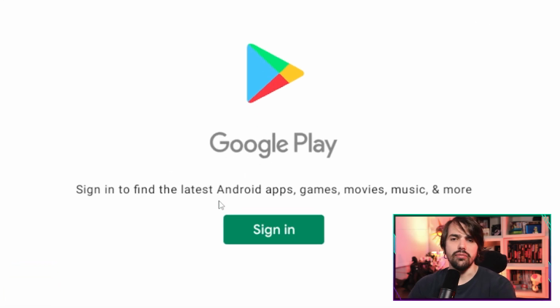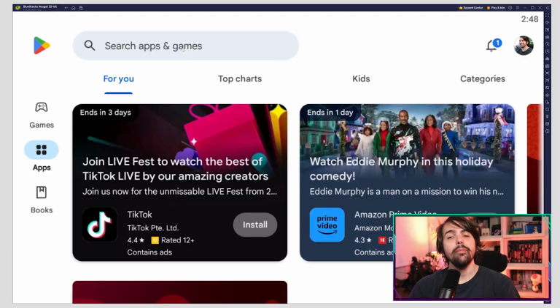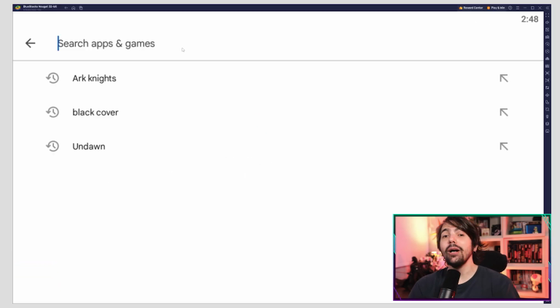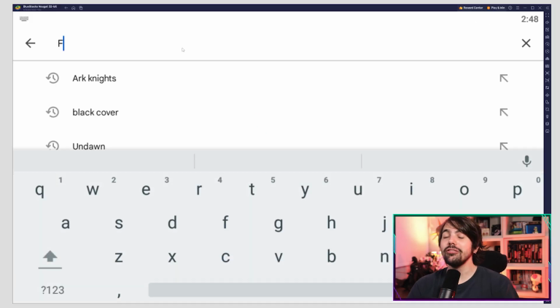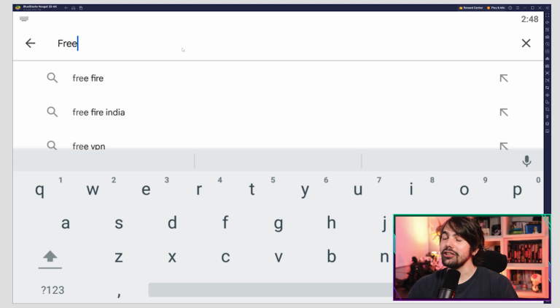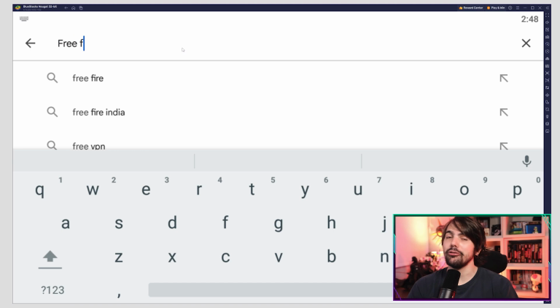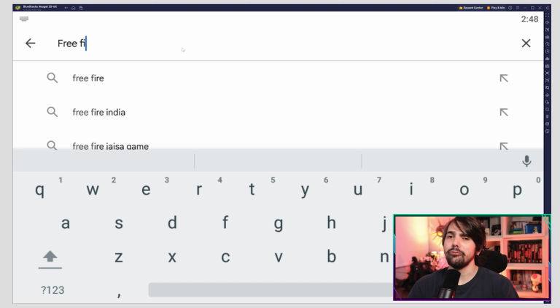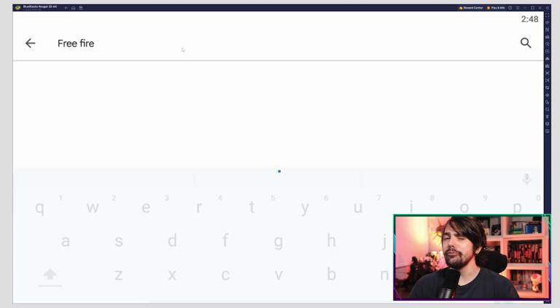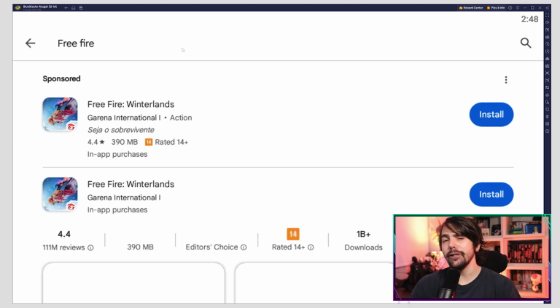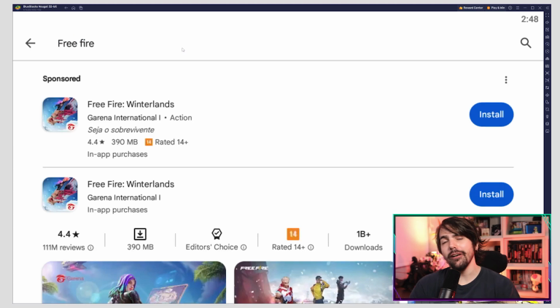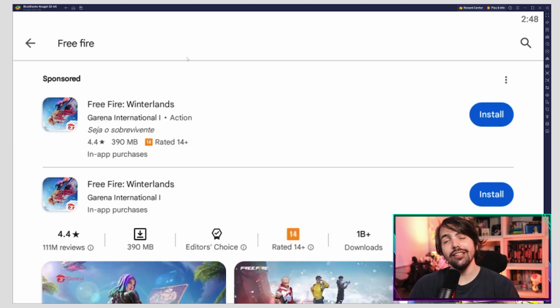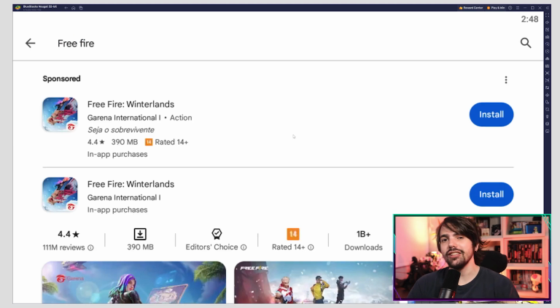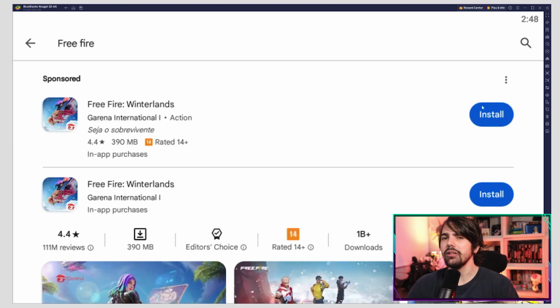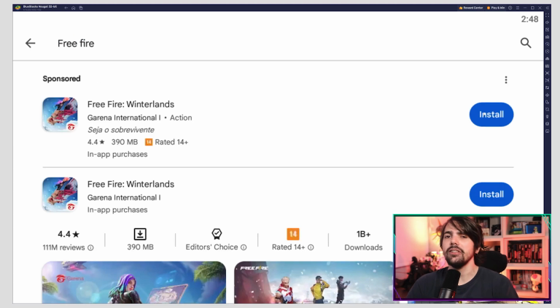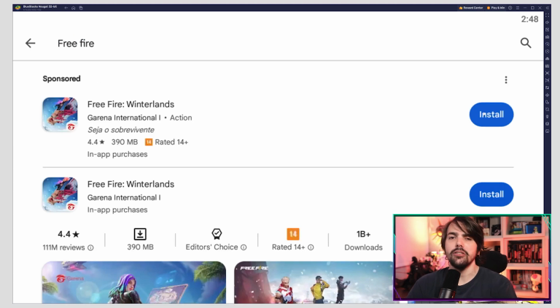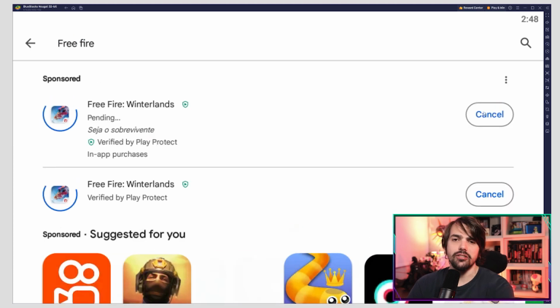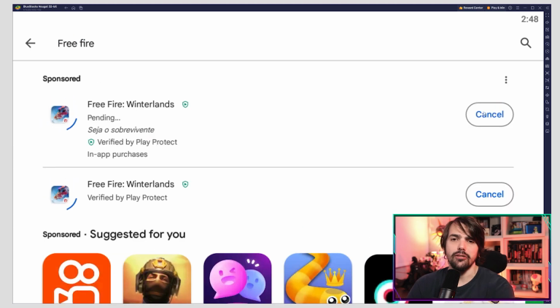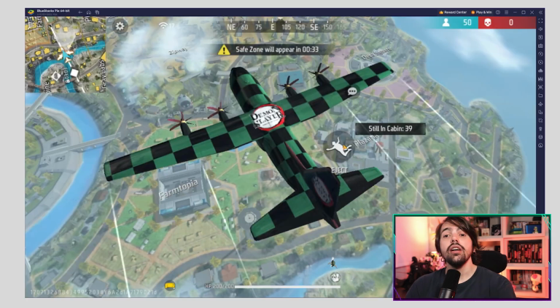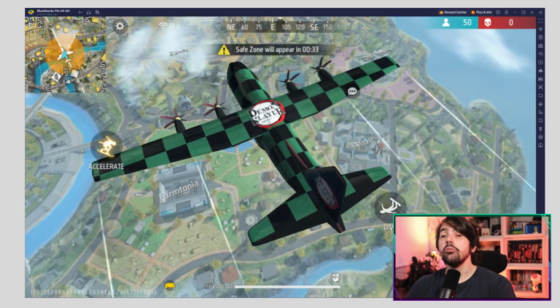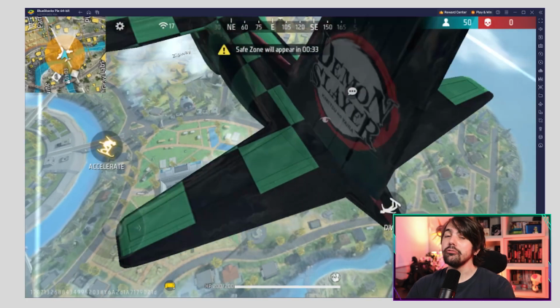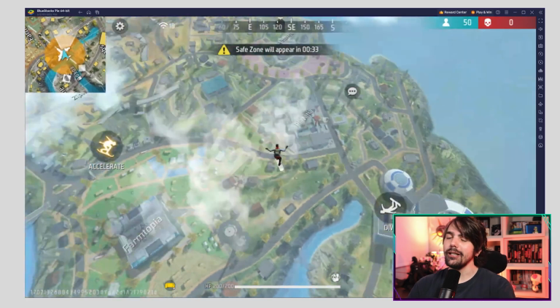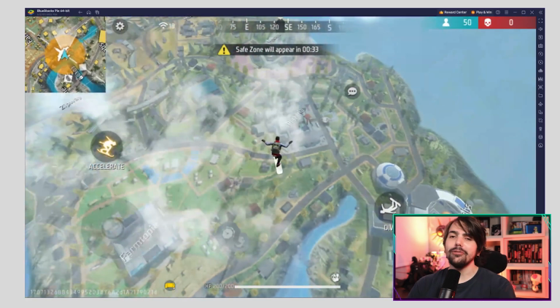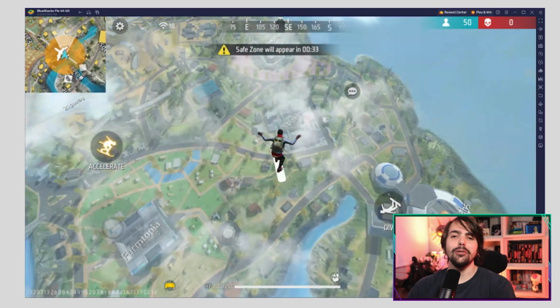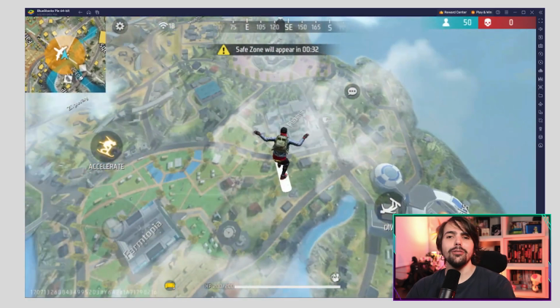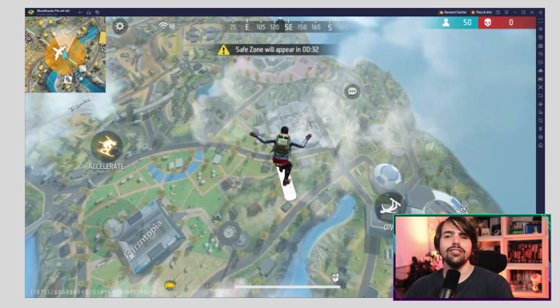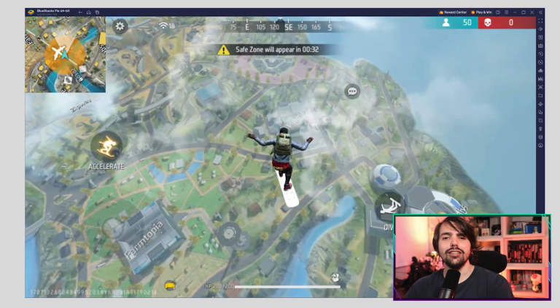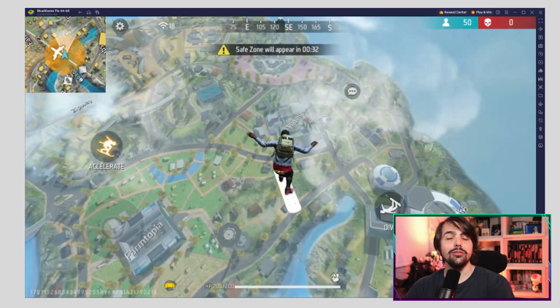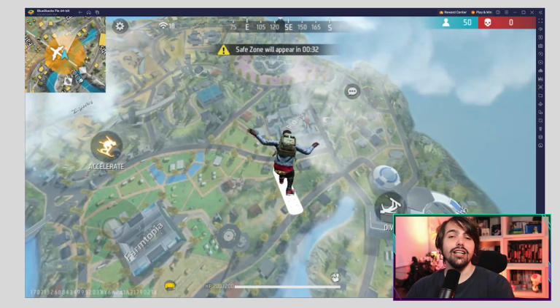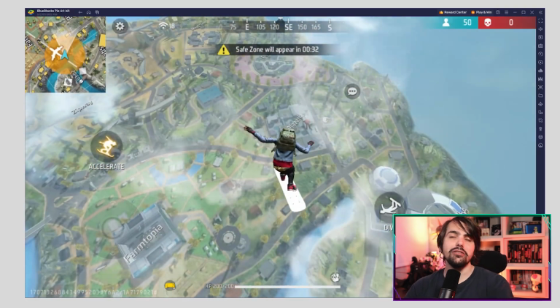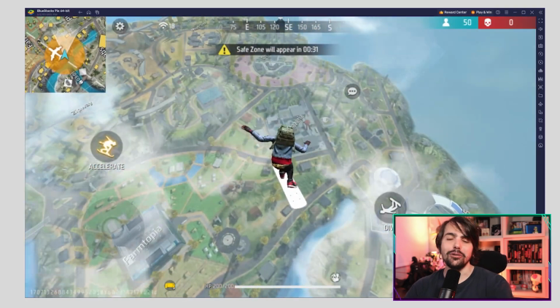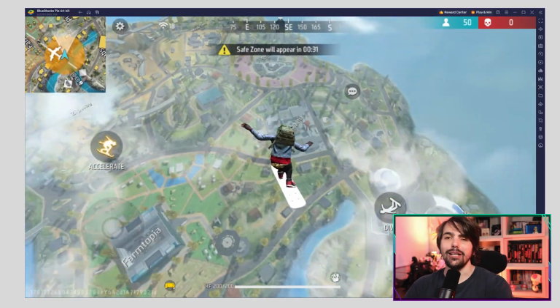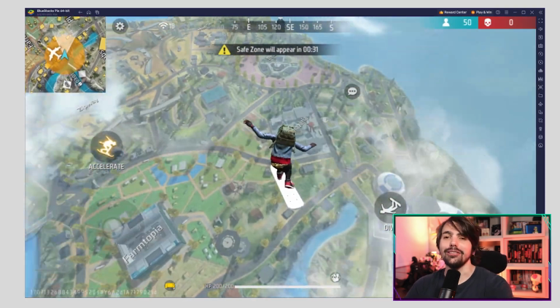Now search for Free Fire and simply click on Install, and with that you're all set to dive into action.